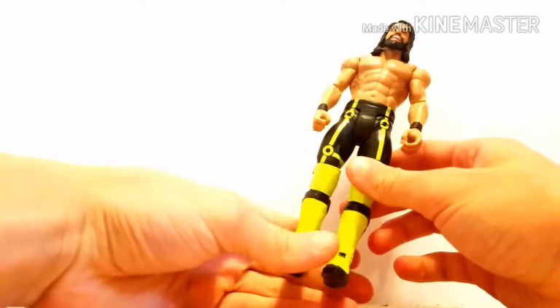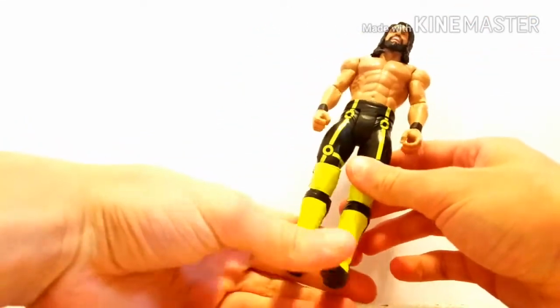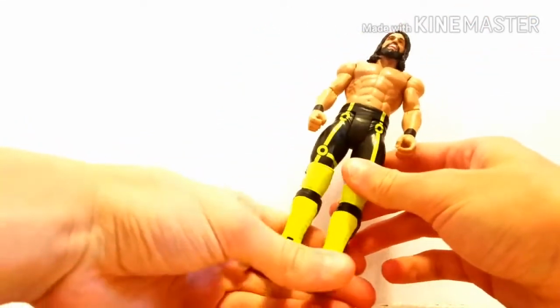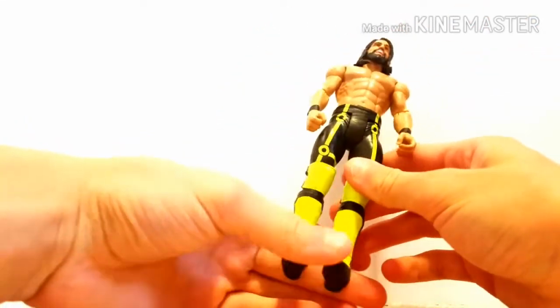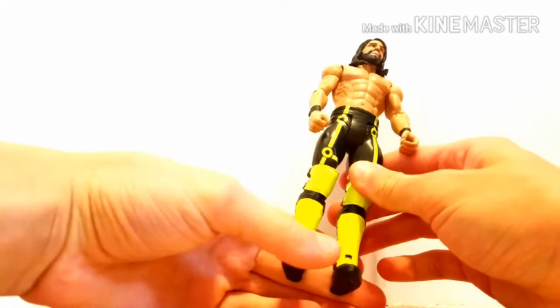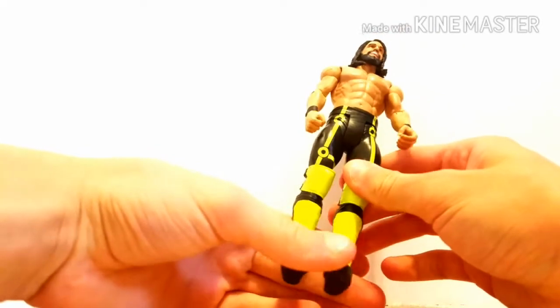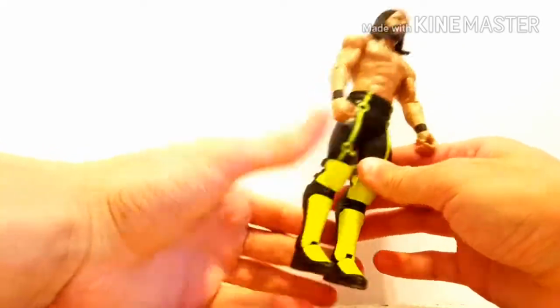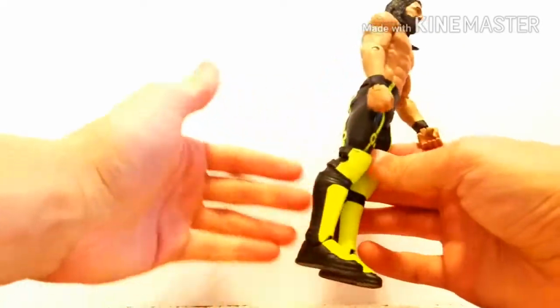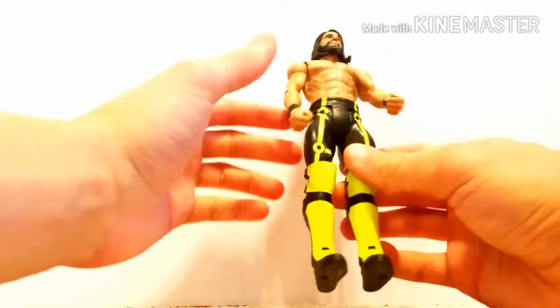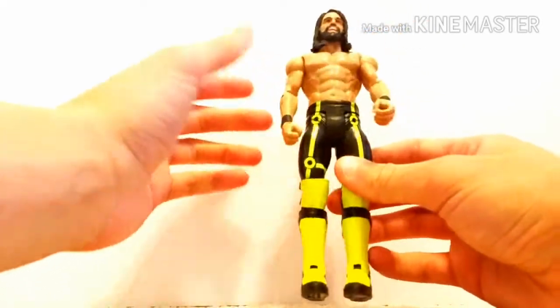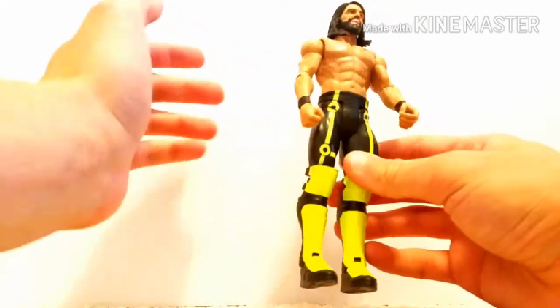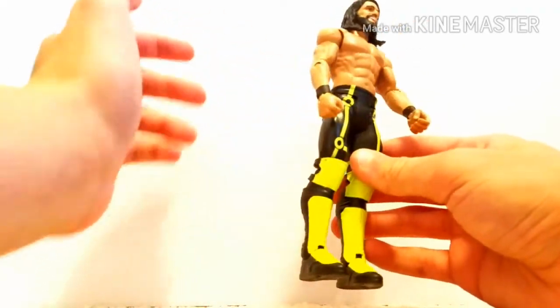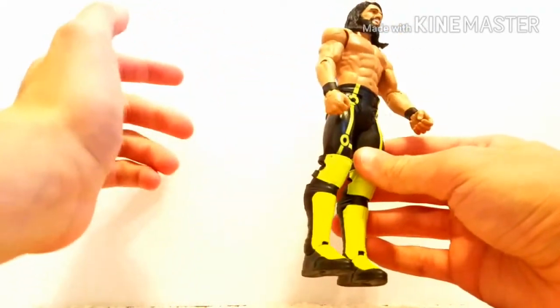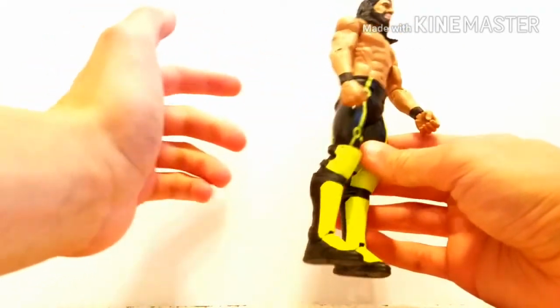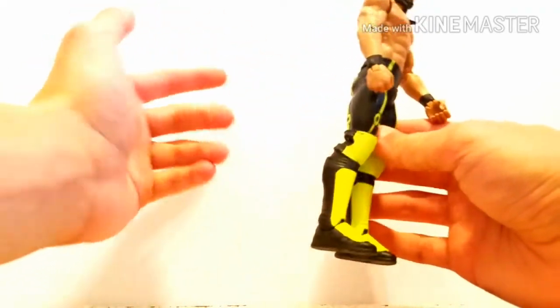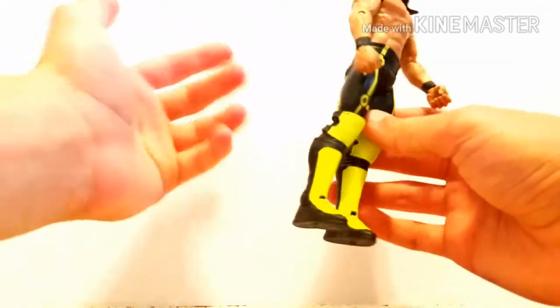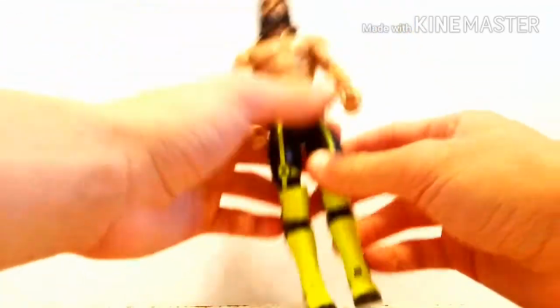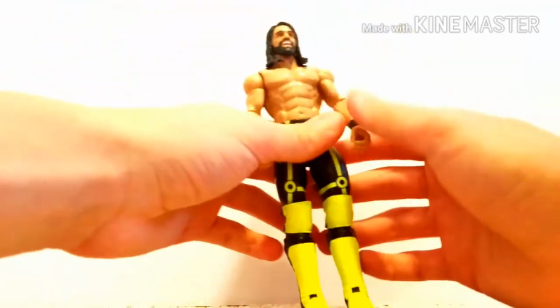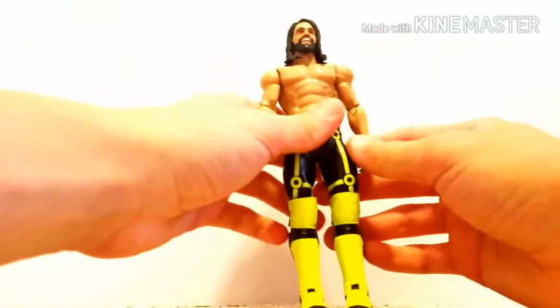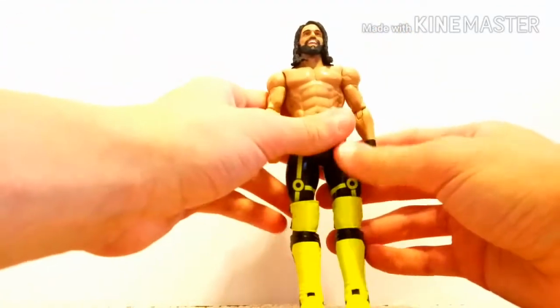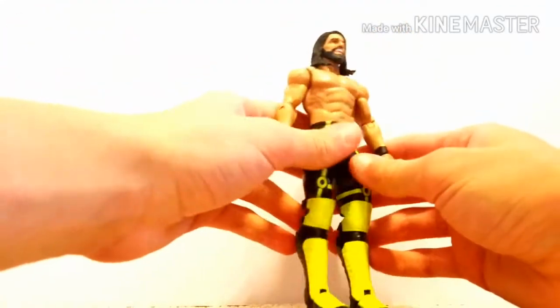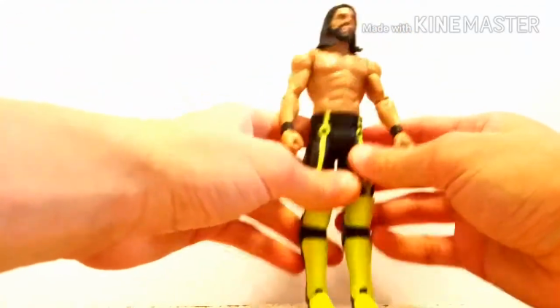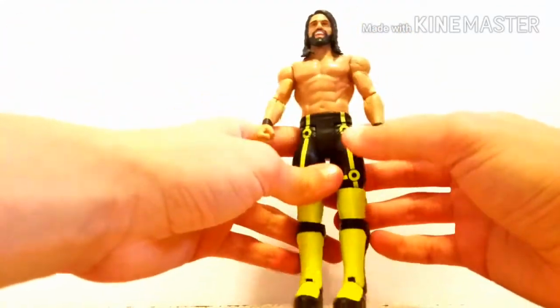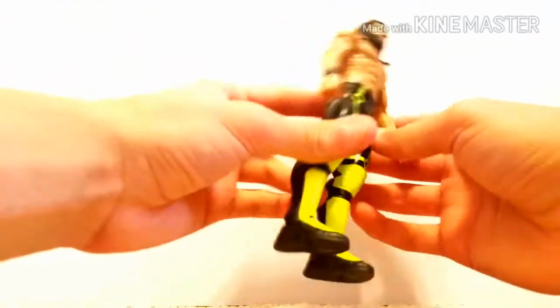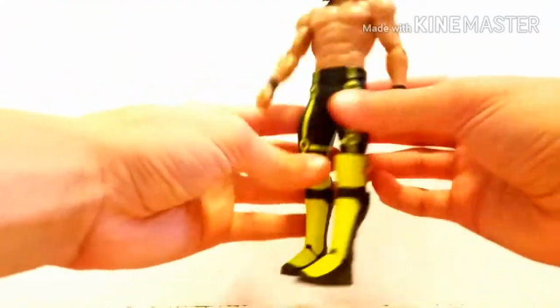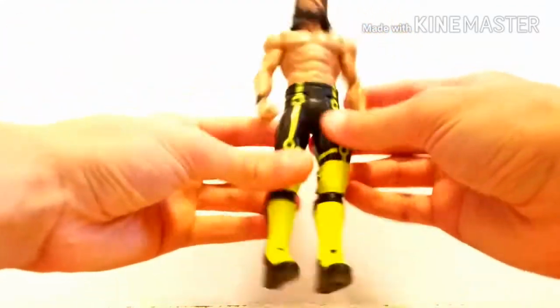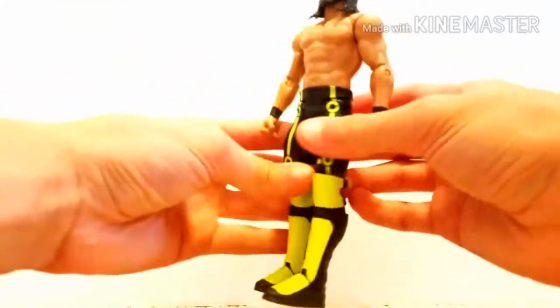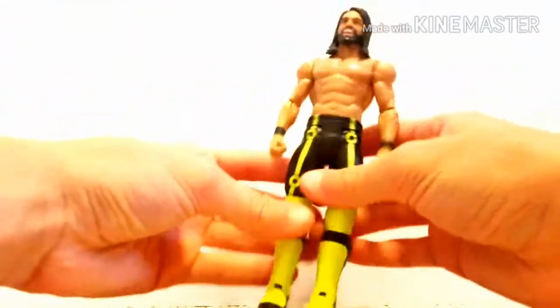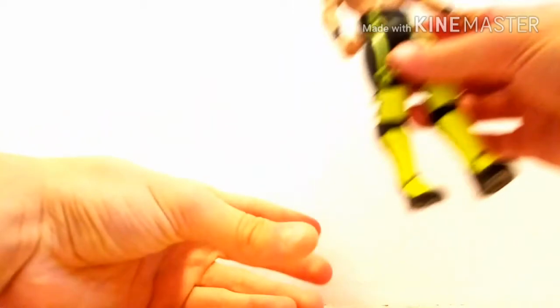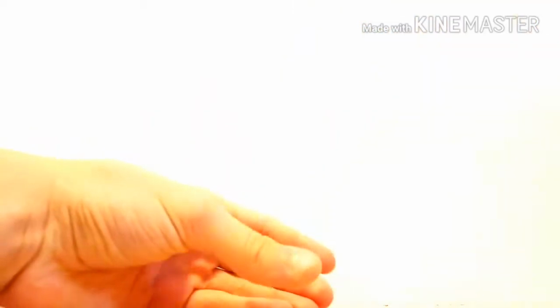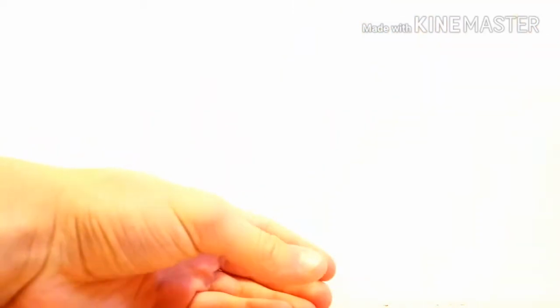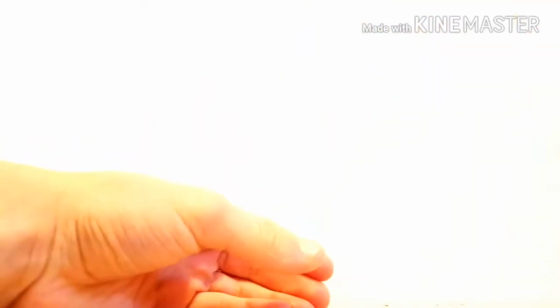I just love how it's looking, love how it's pretty much turned out. So yeah, basic Summer Slam Seth Rollins.